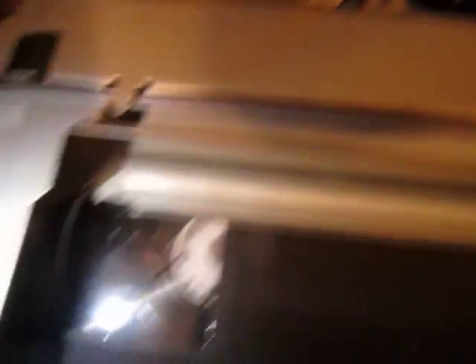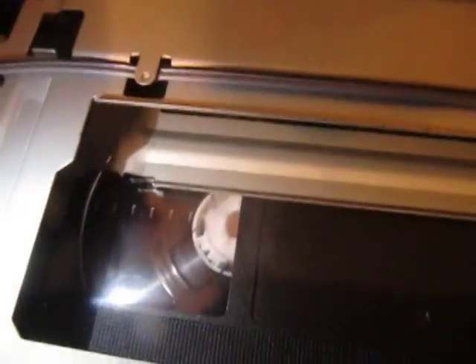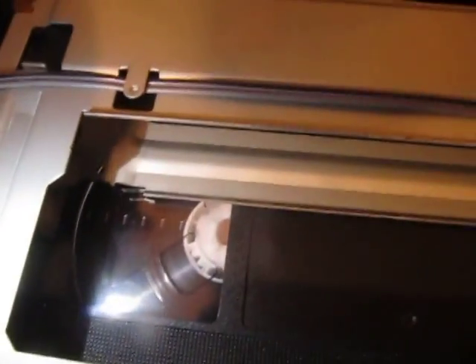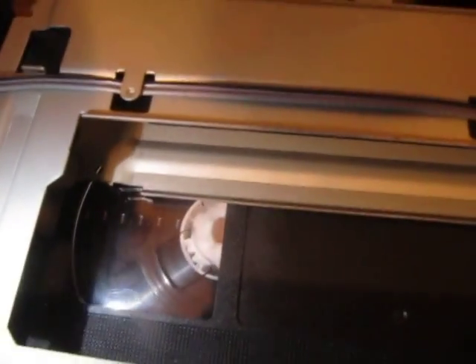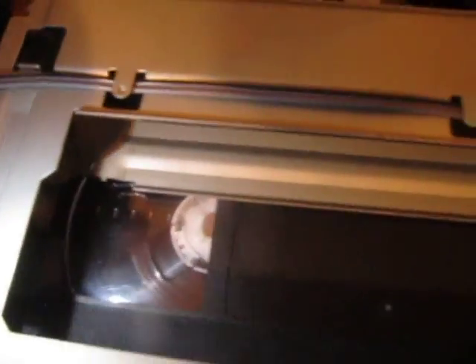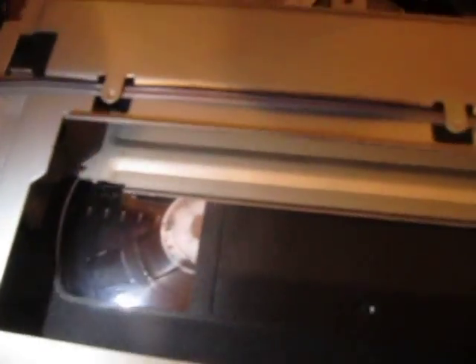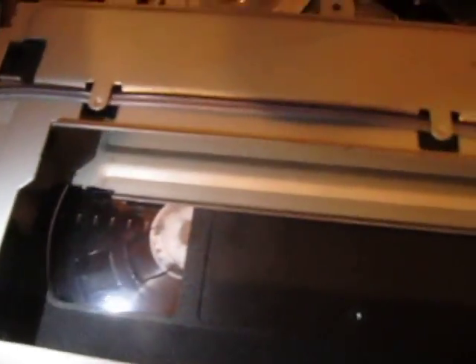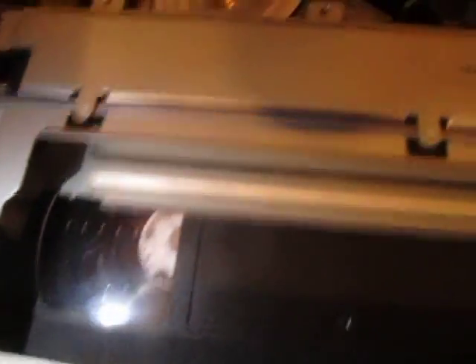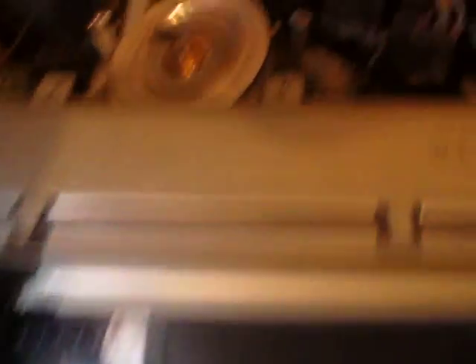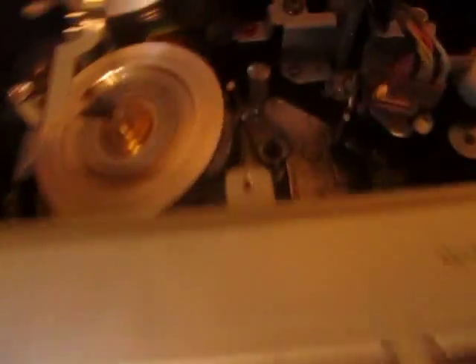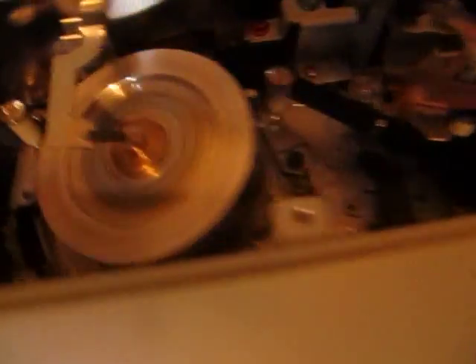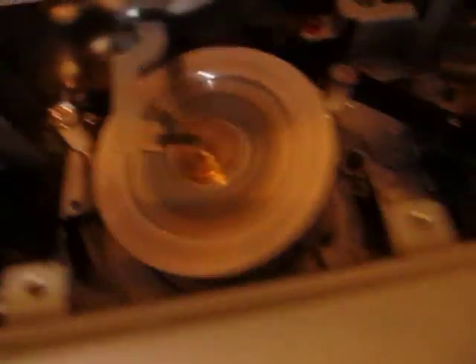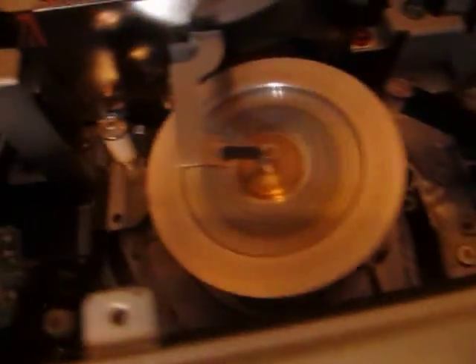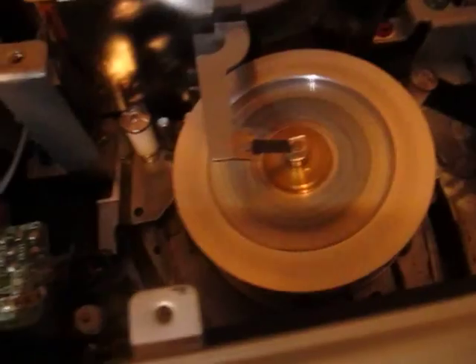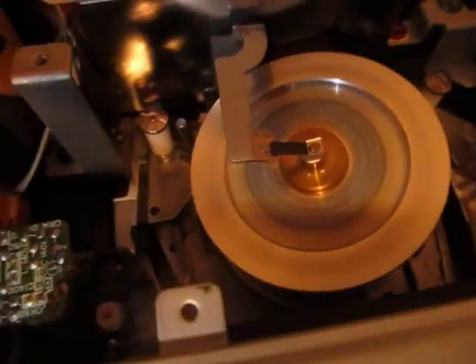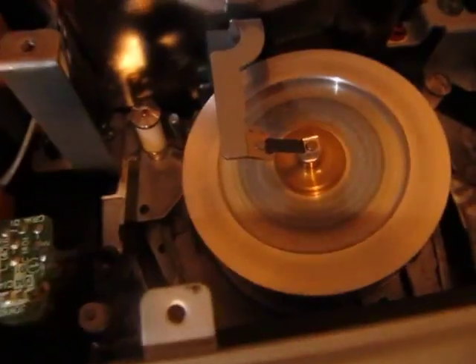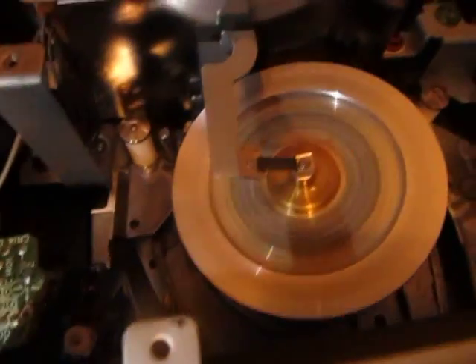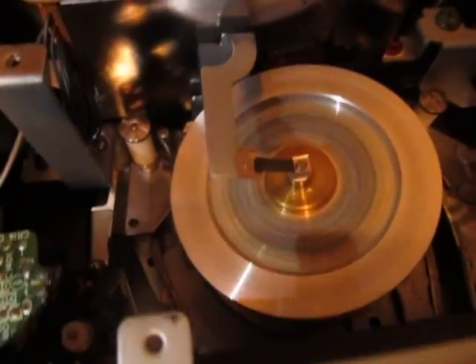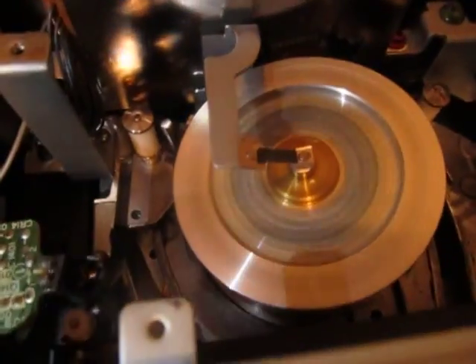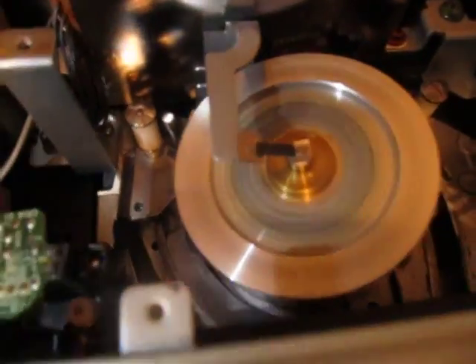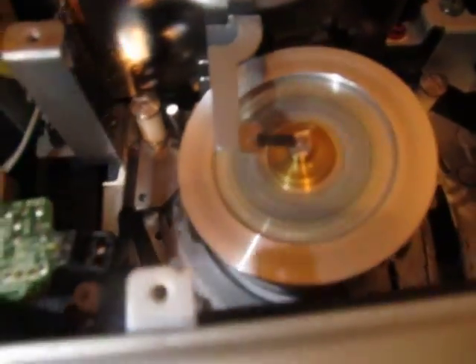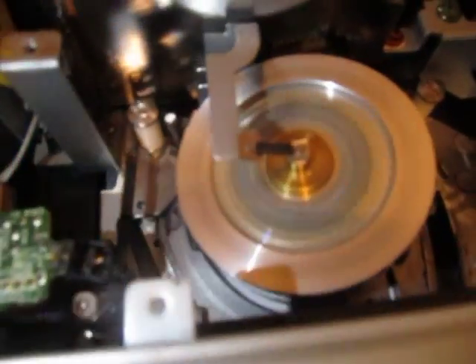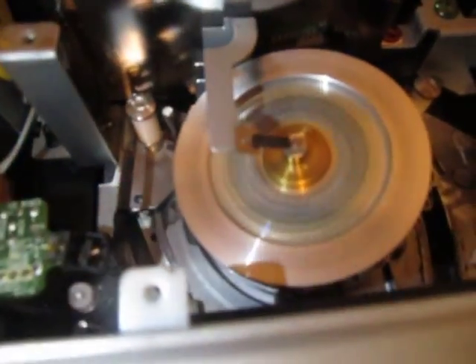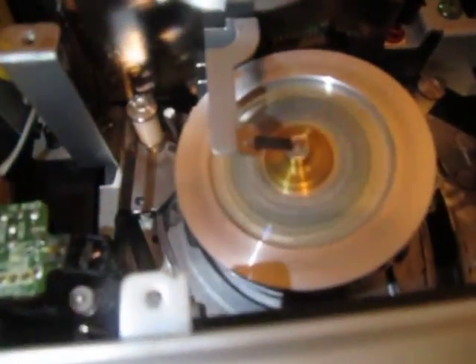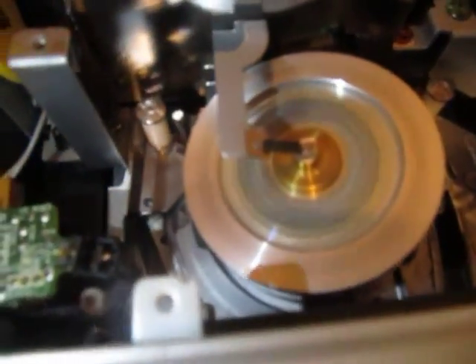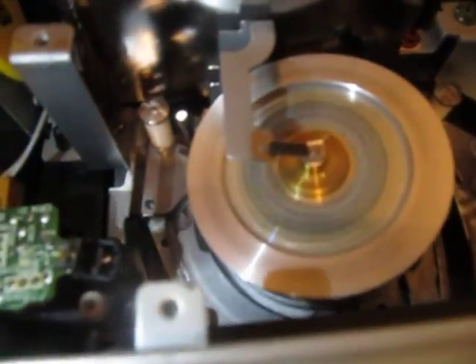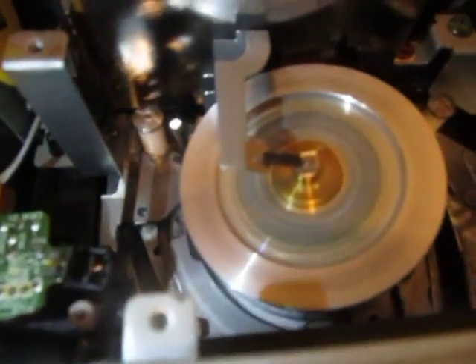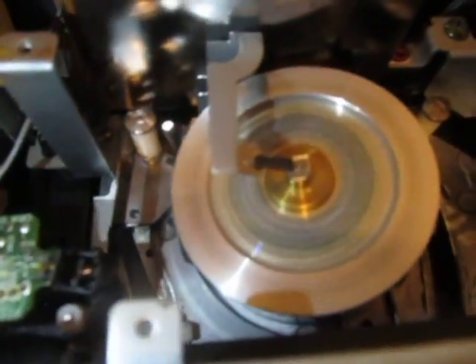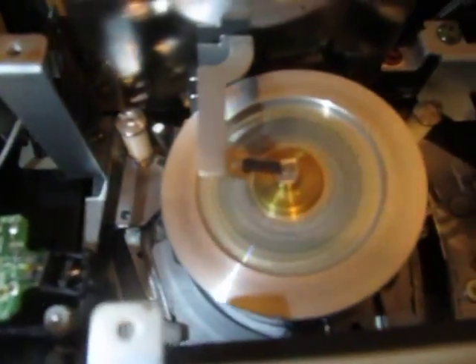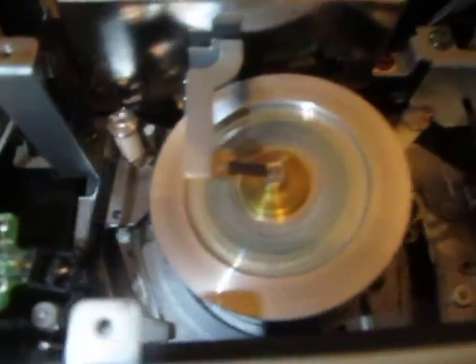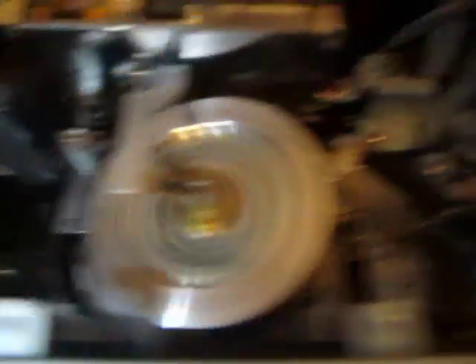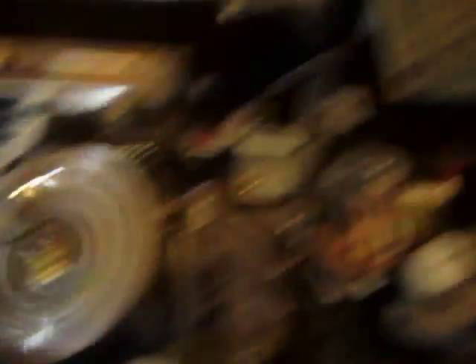There's the insides of it in operation — it's really neat.